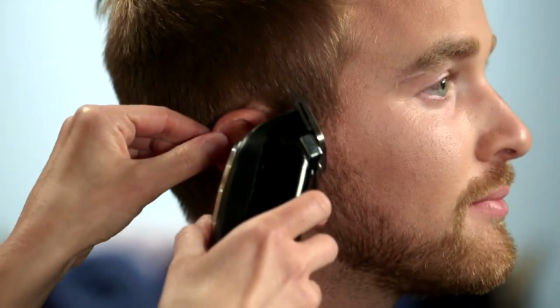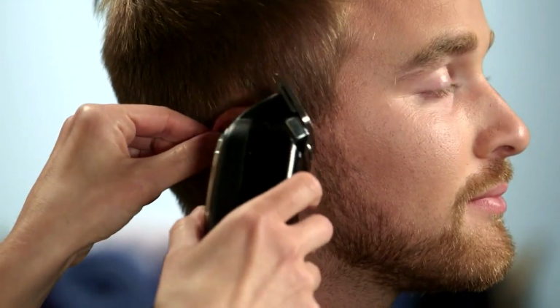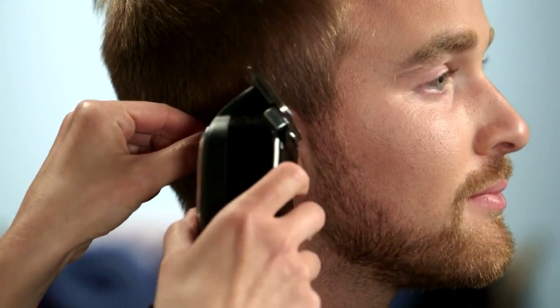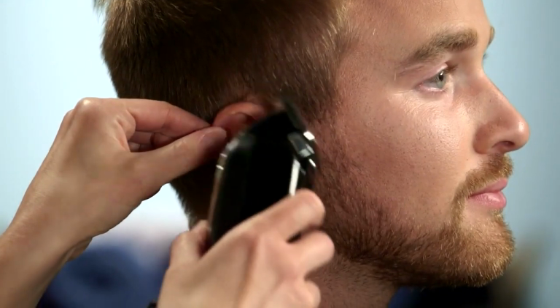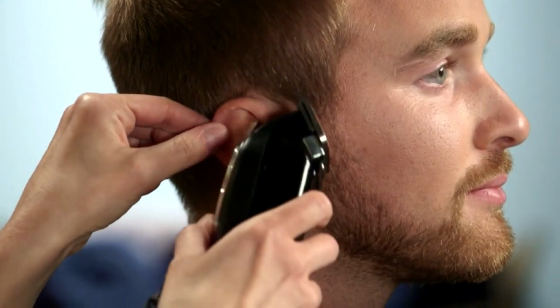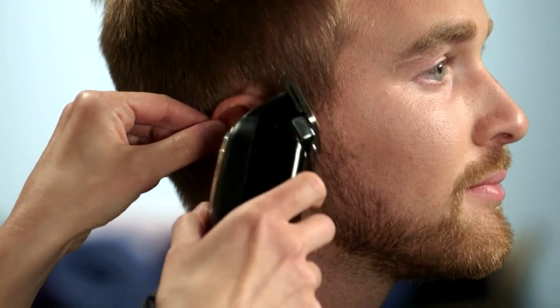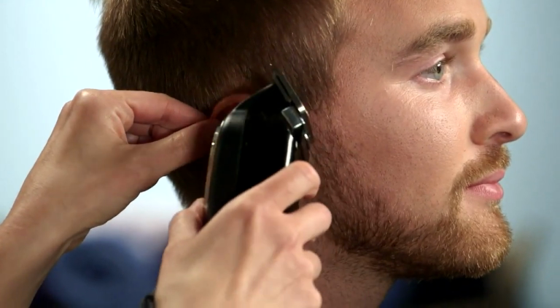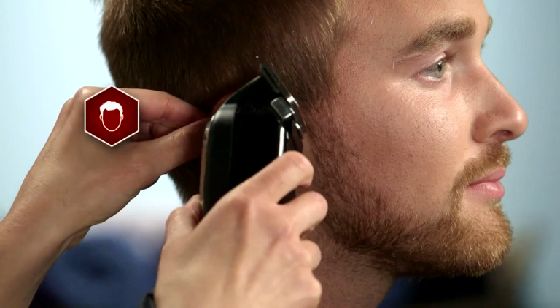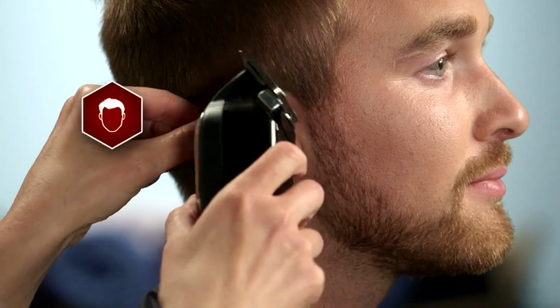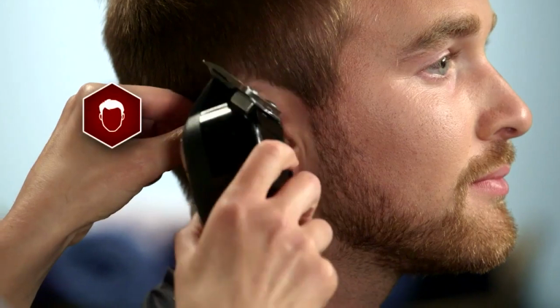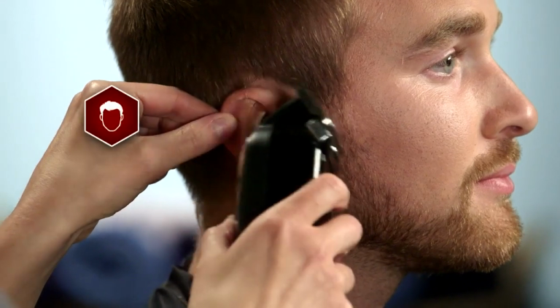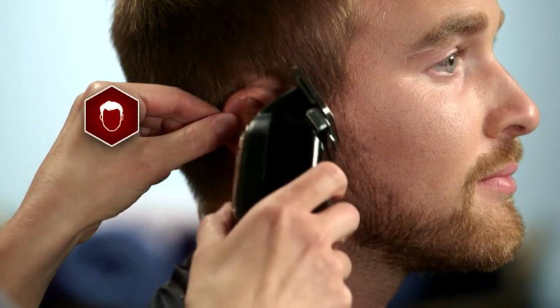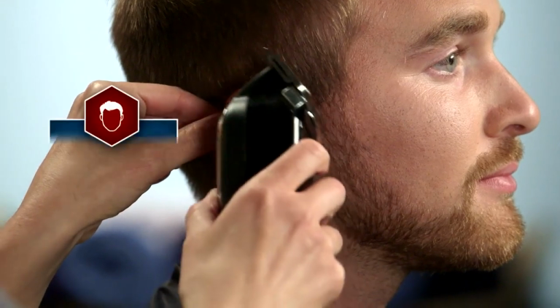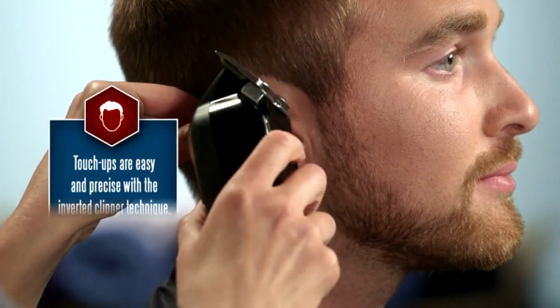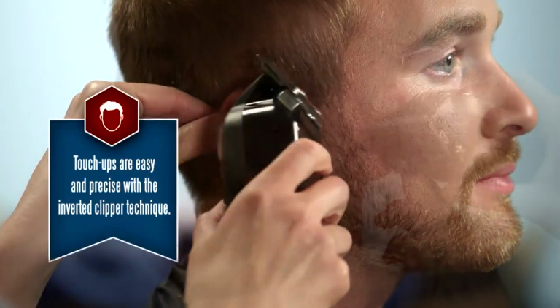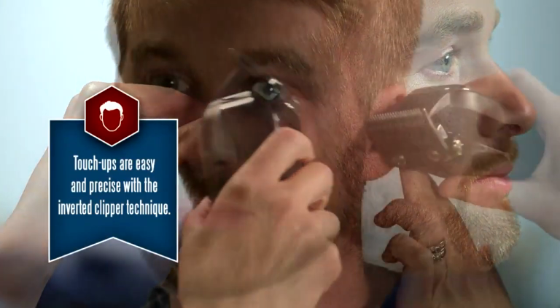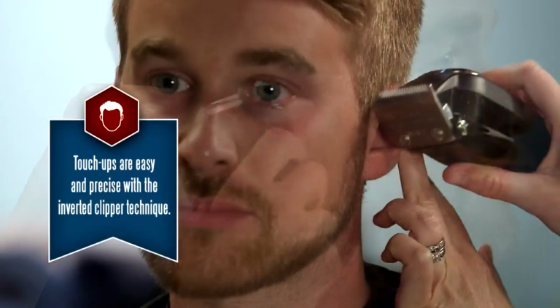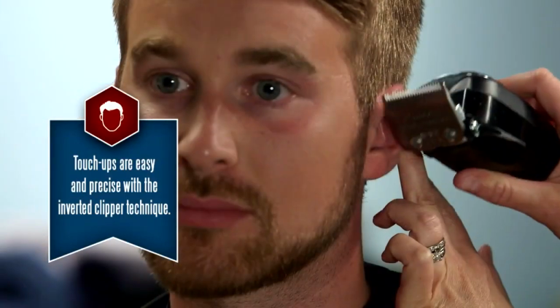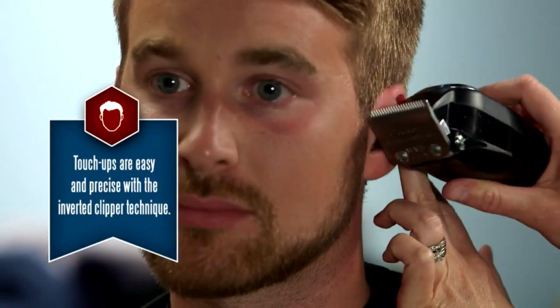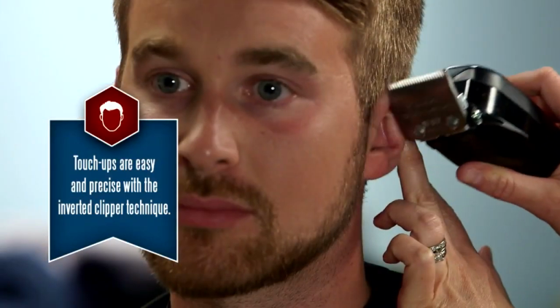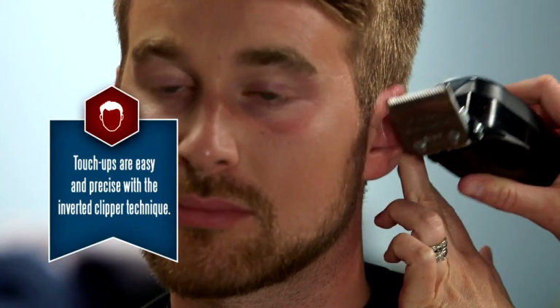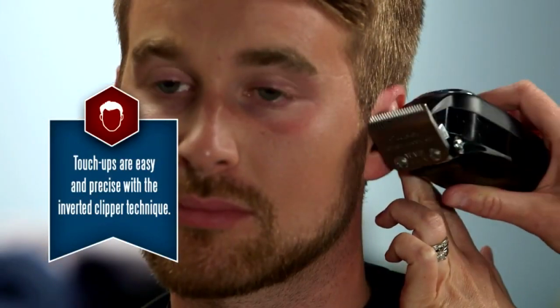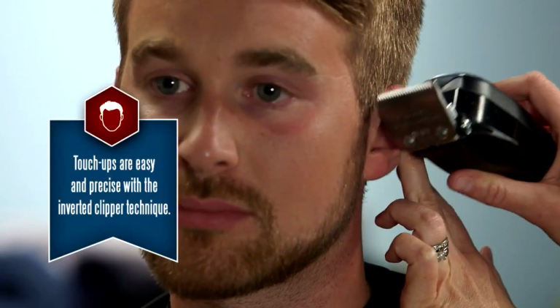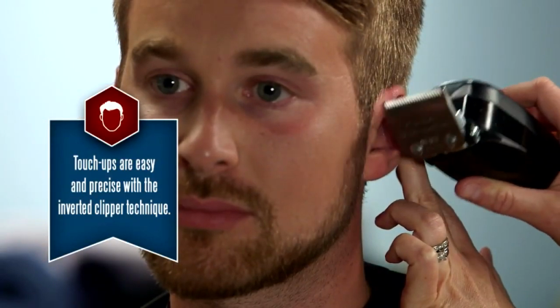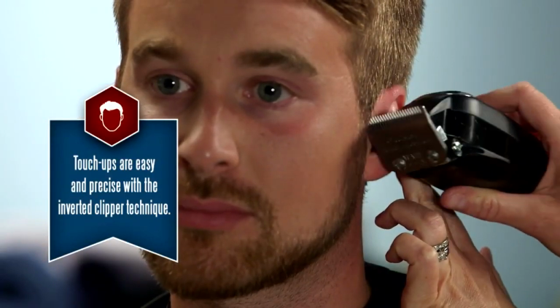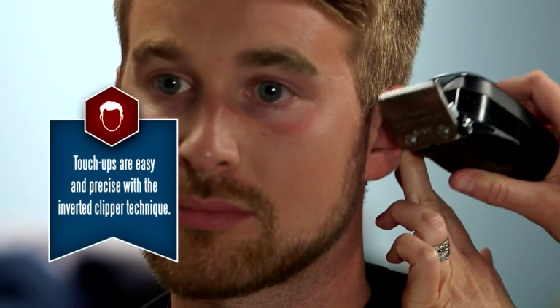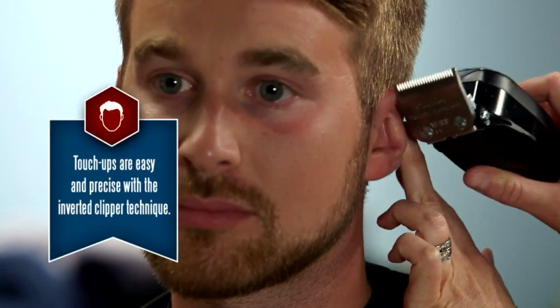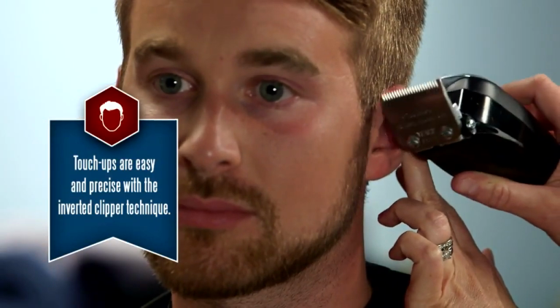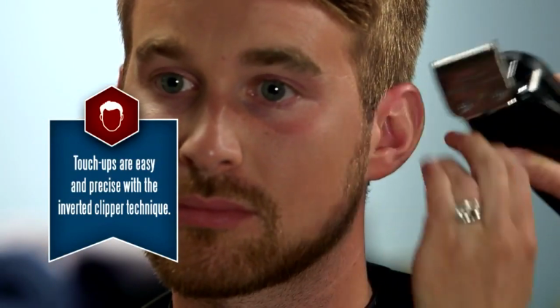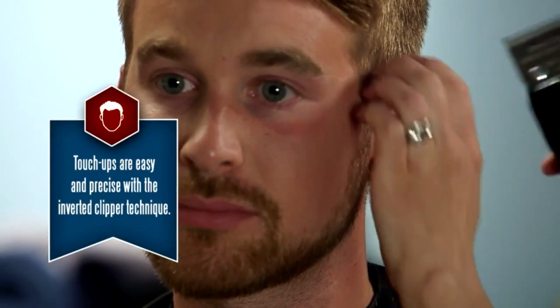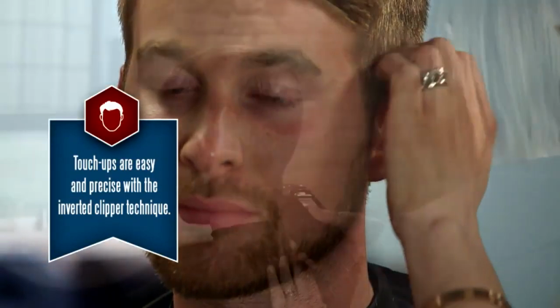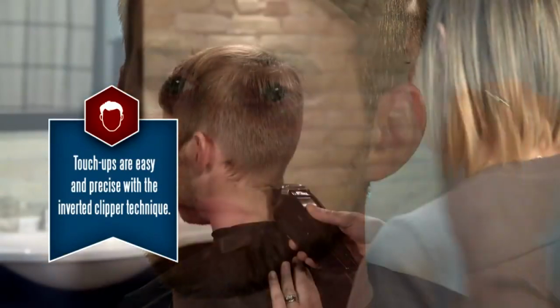A little clean up around the ears and neckline with an inverted clipper technique, and we're ready for styling.